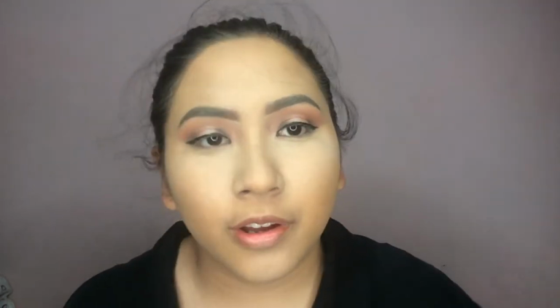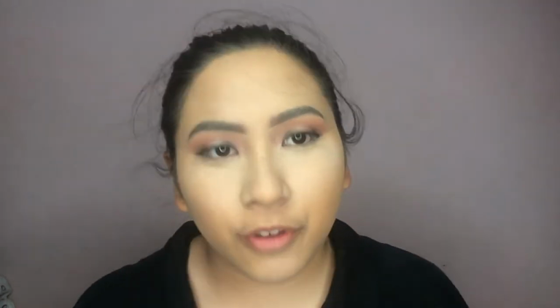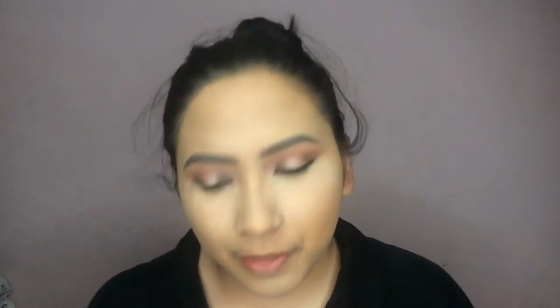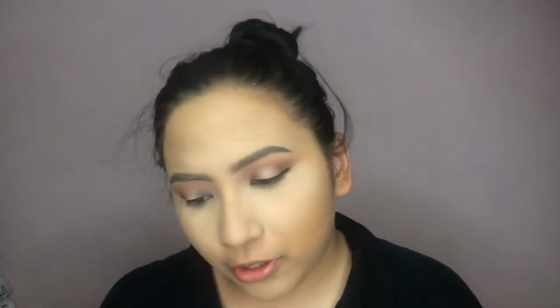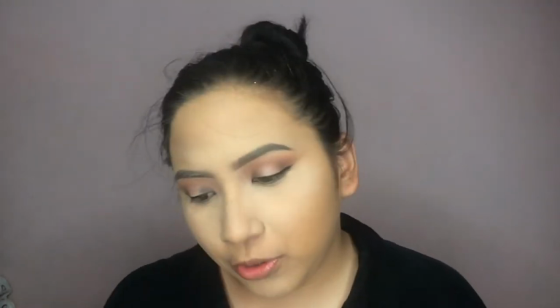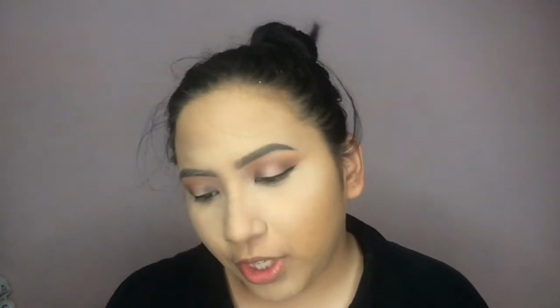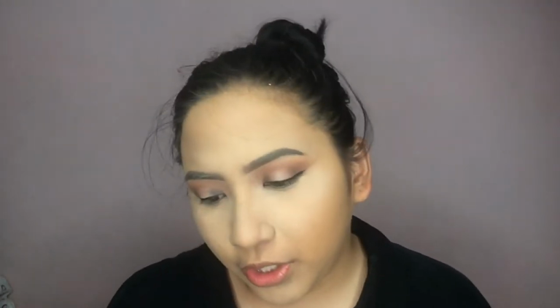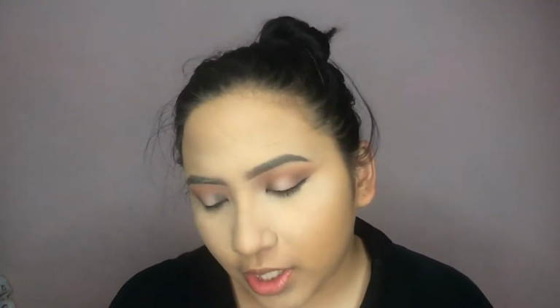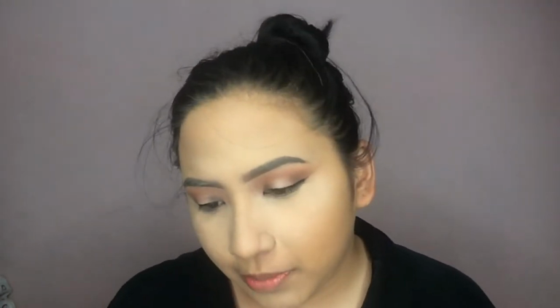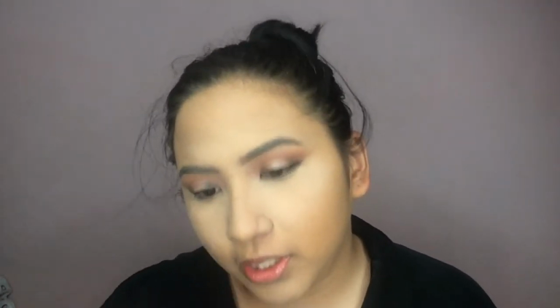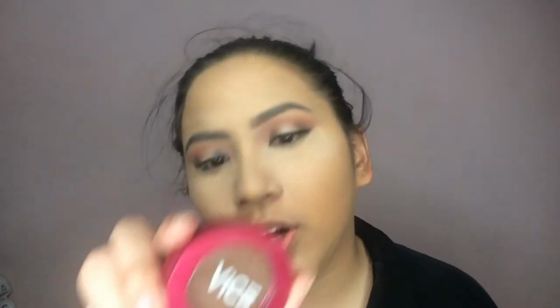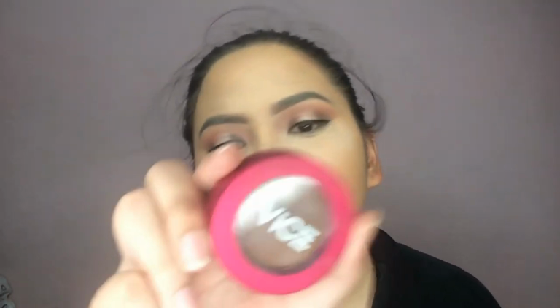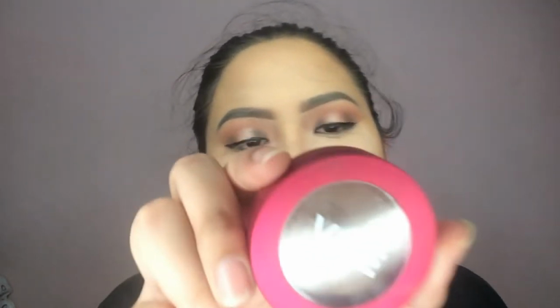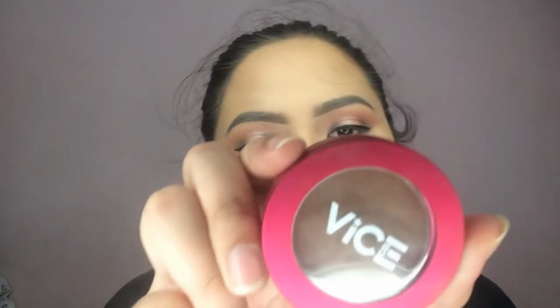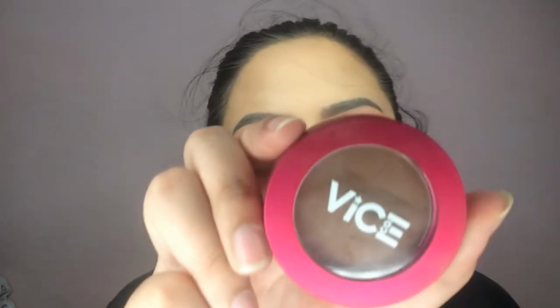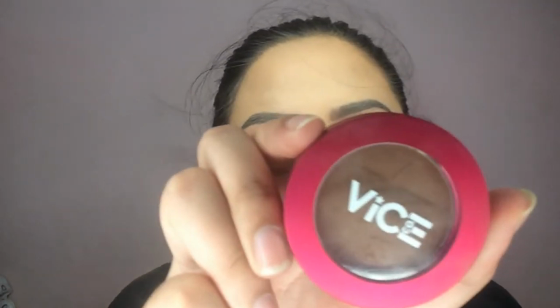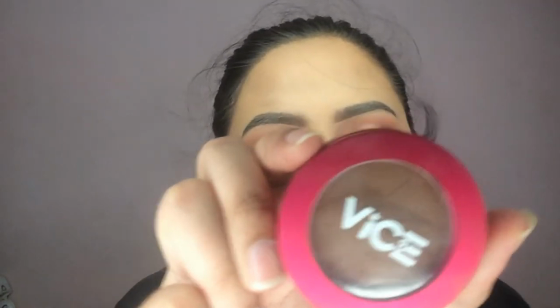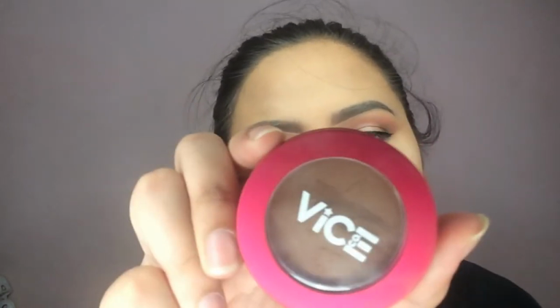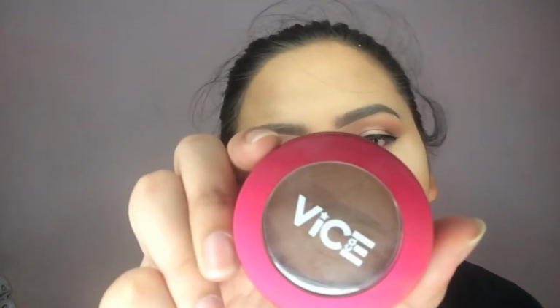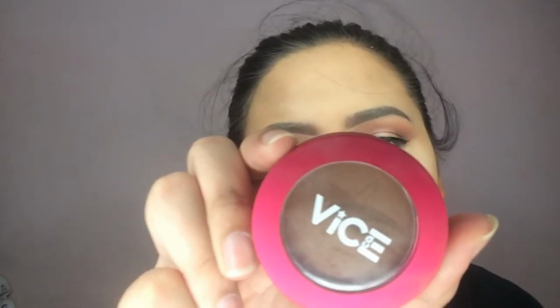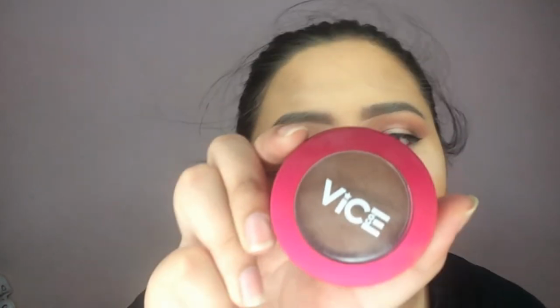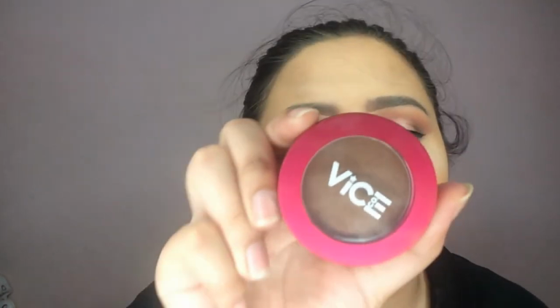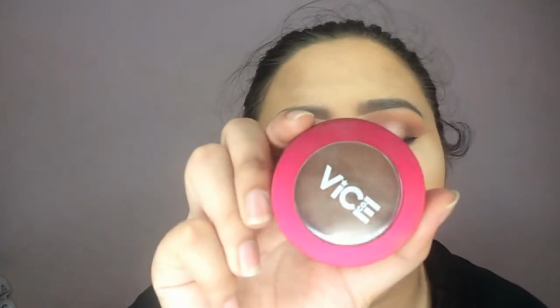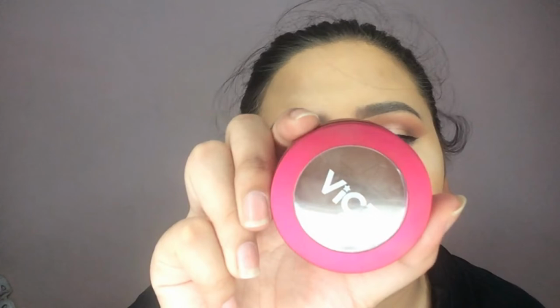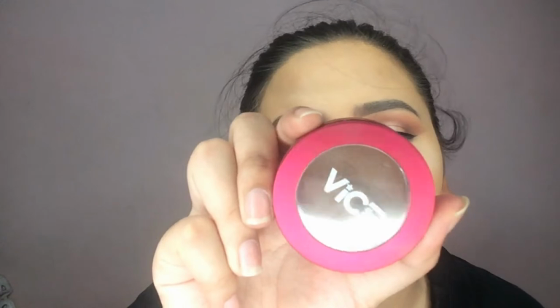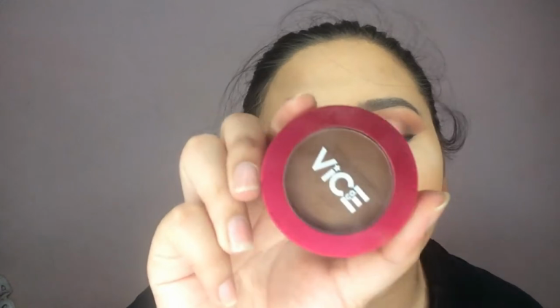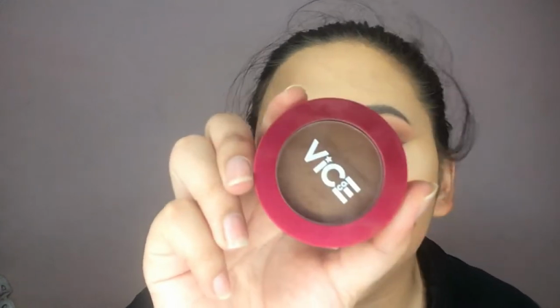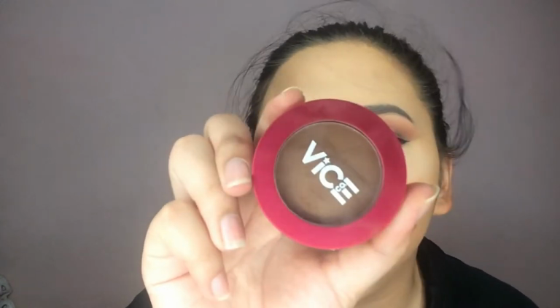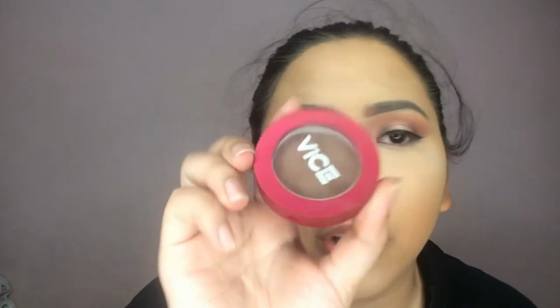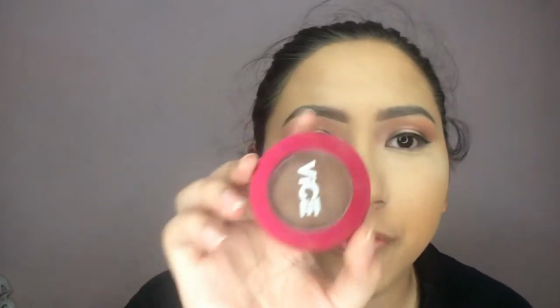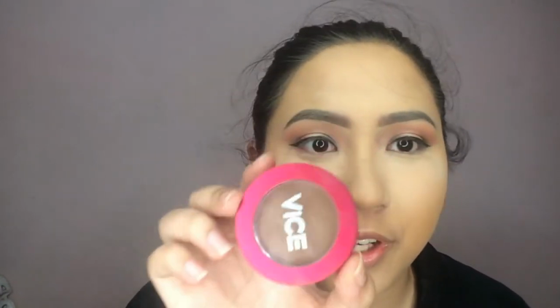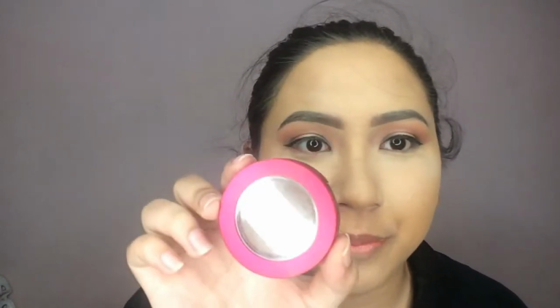For my contour, I'm using the Vice Cosmetics Aura Contour in the shade Confirm.